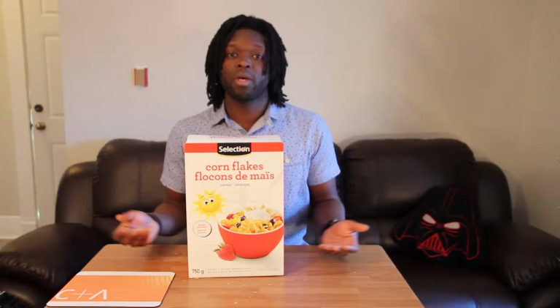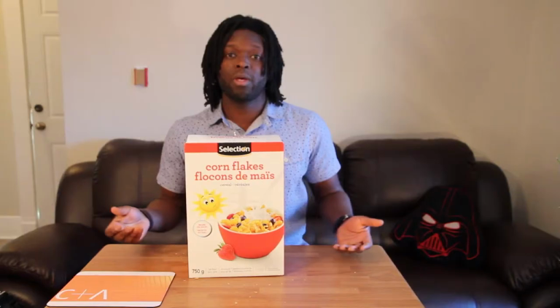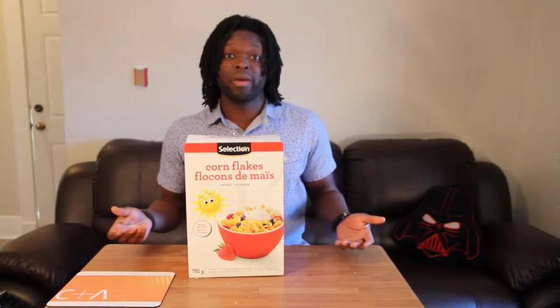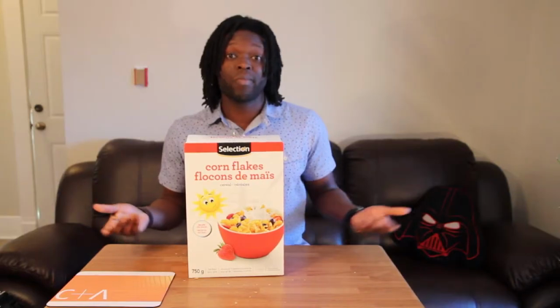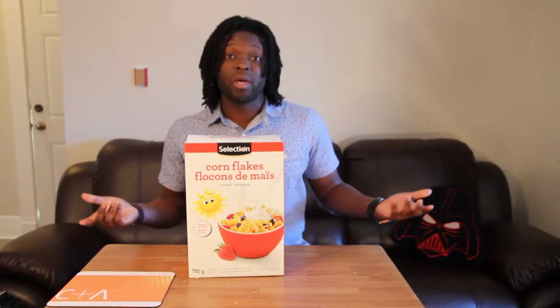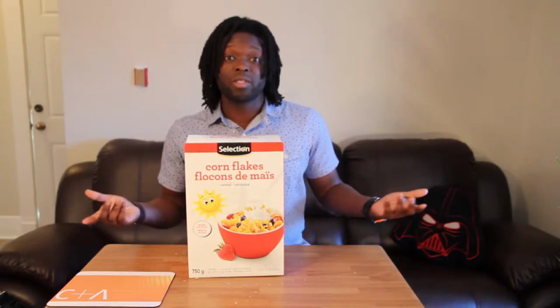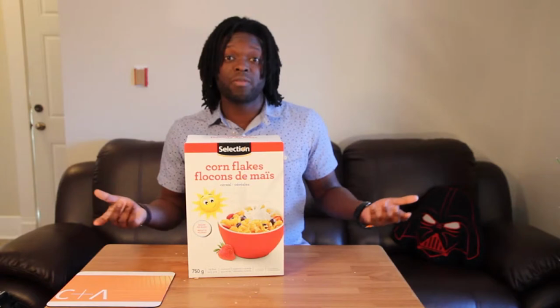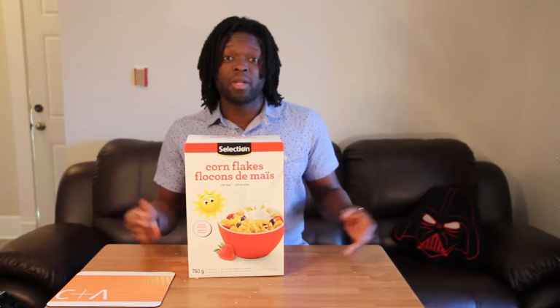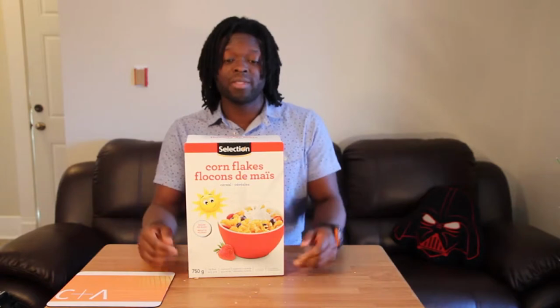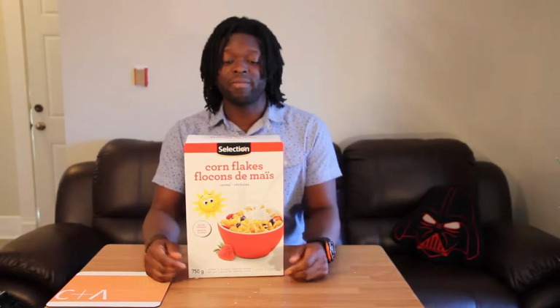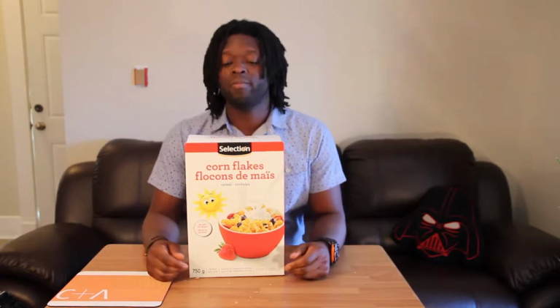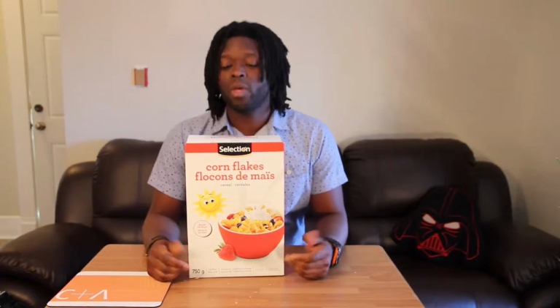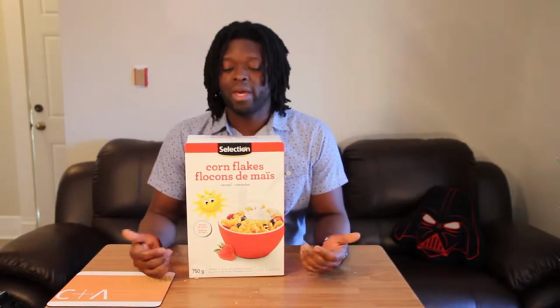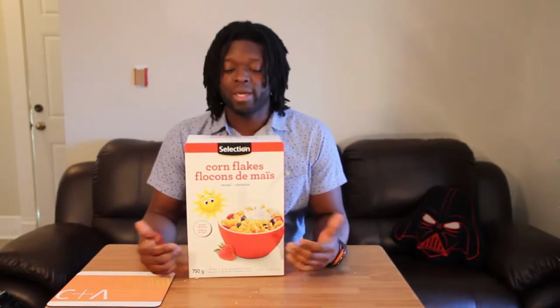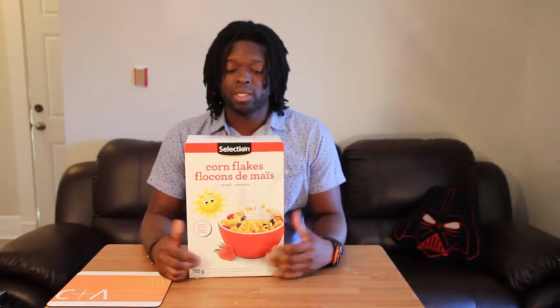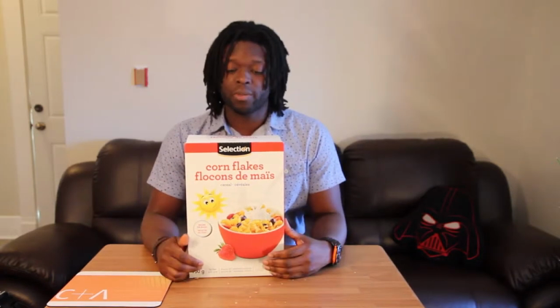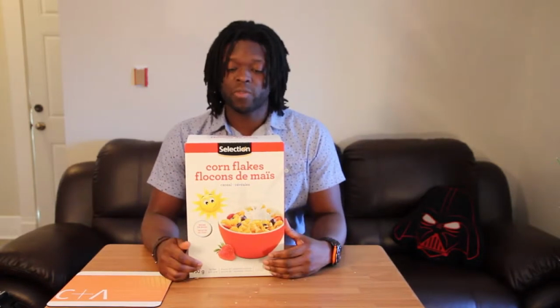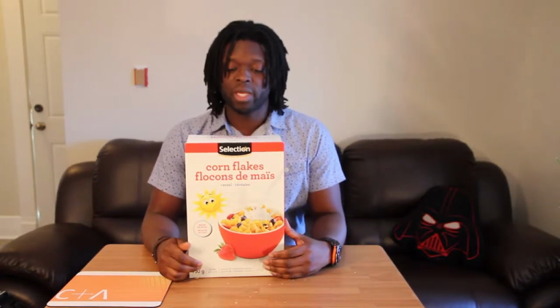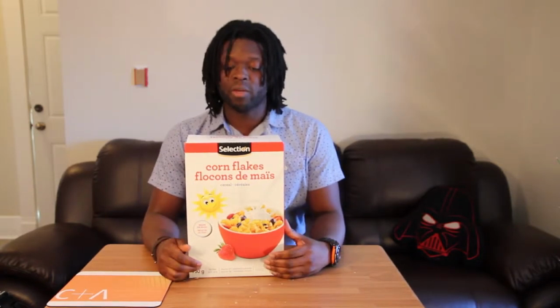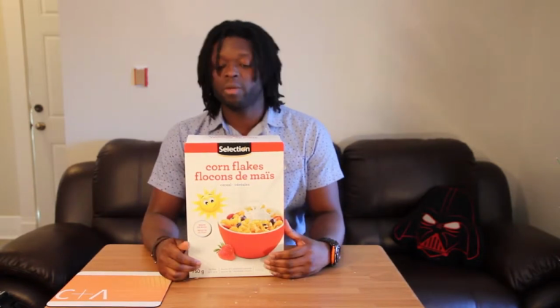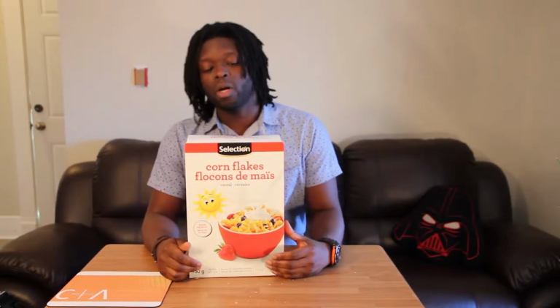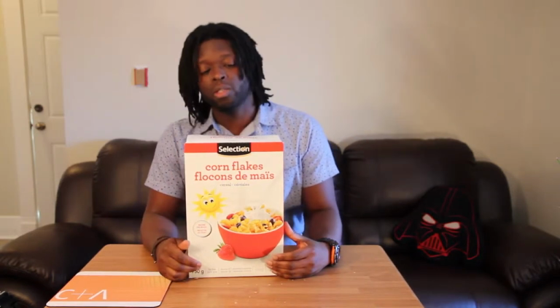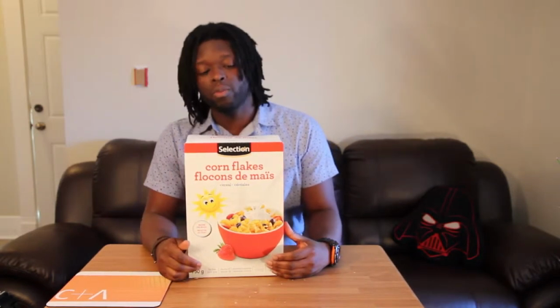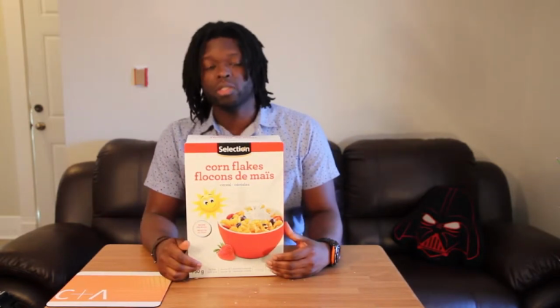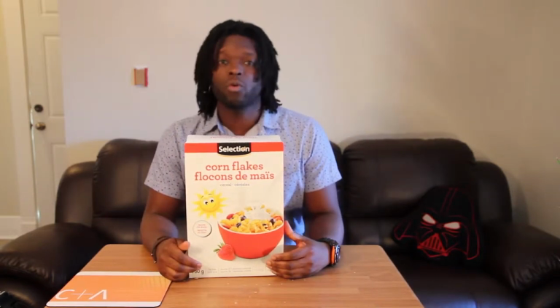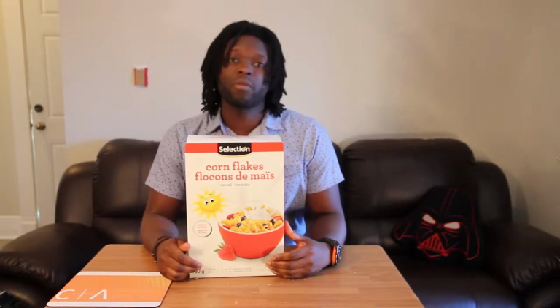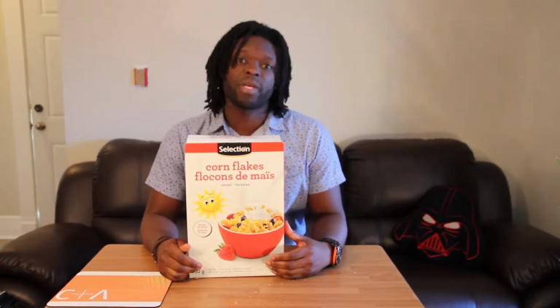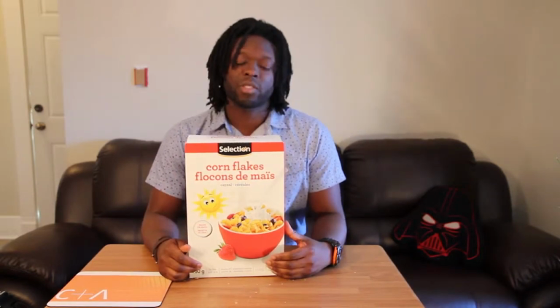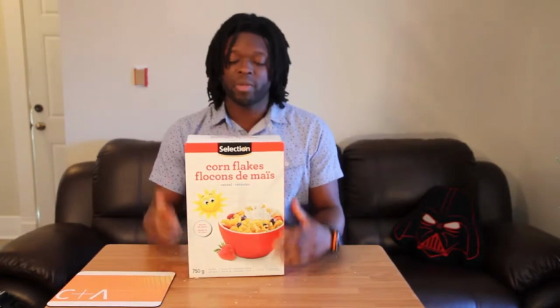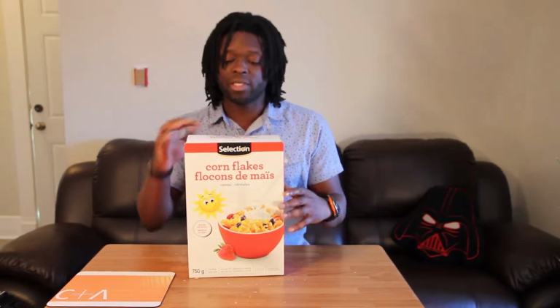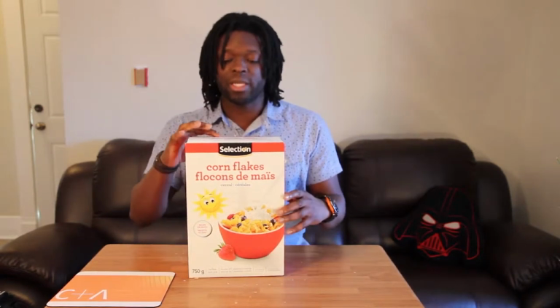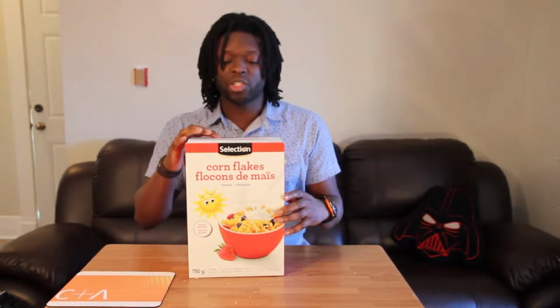Hey, it's Devon — not Devin — and today I'm going to be unboxing a box of Corn Flakes made by Selection.